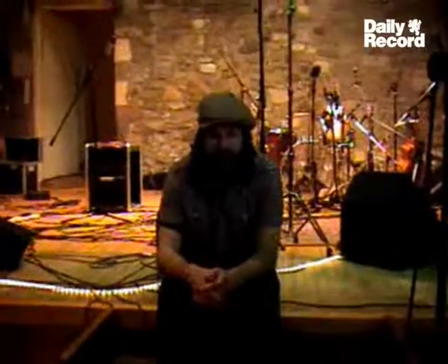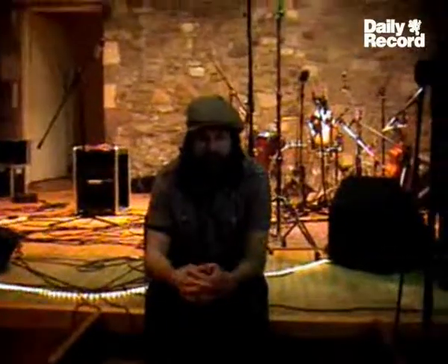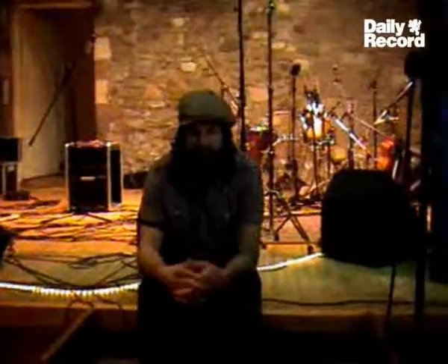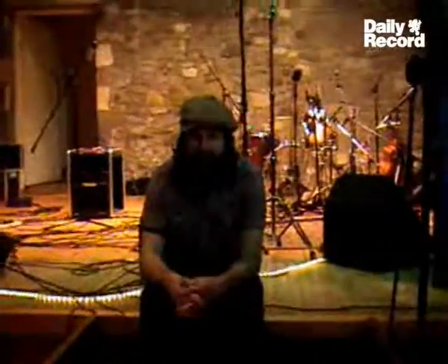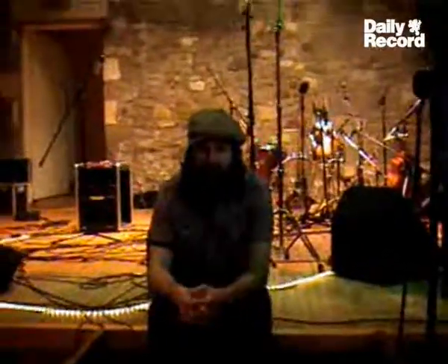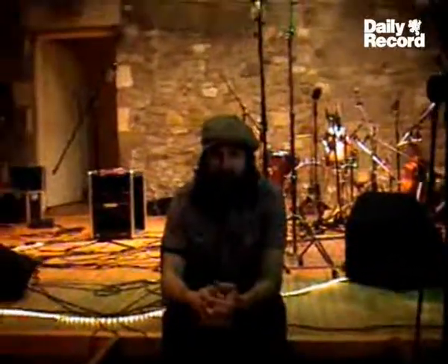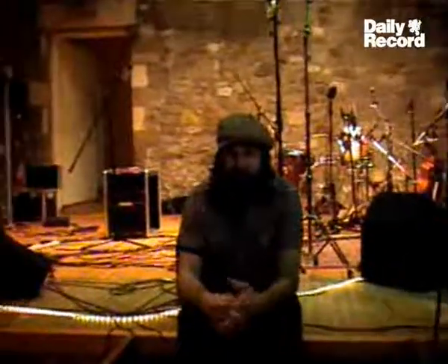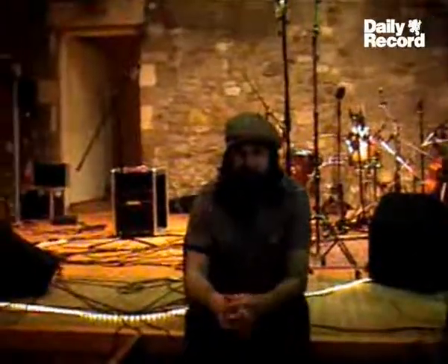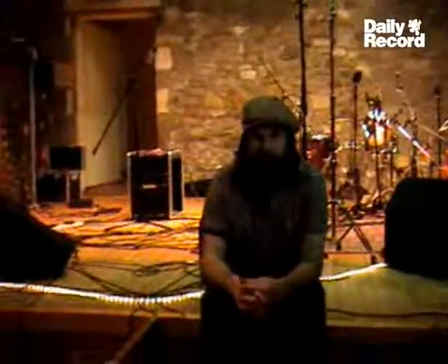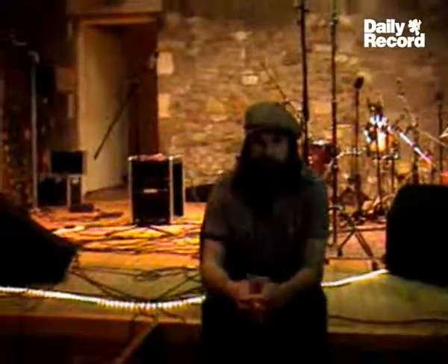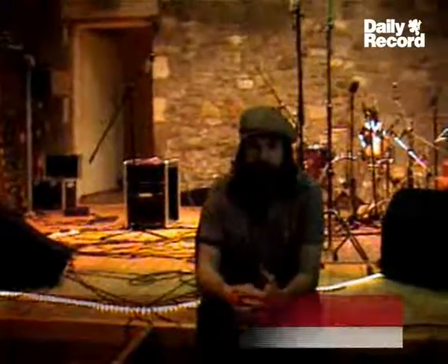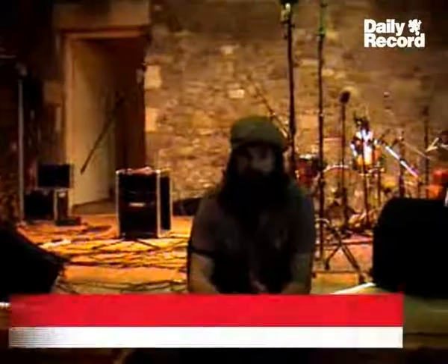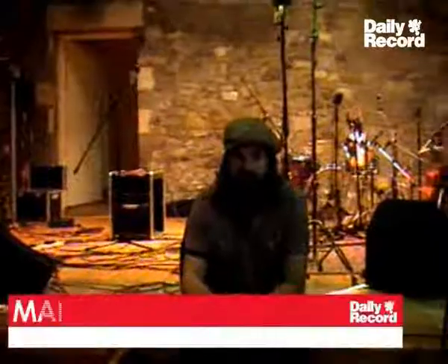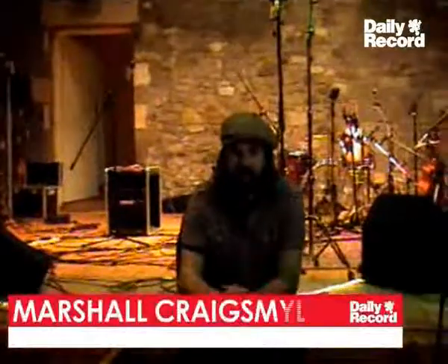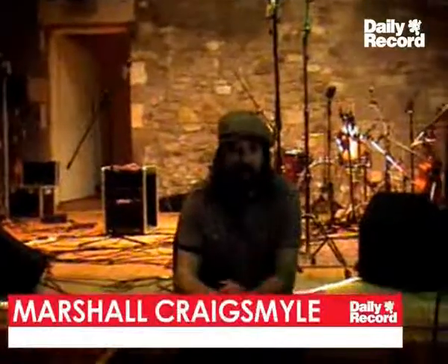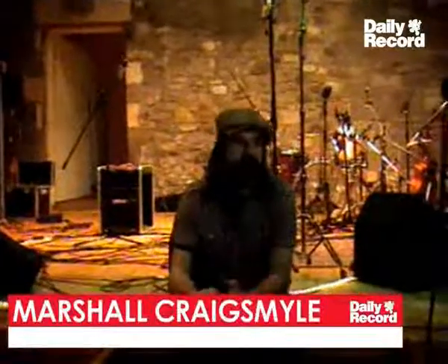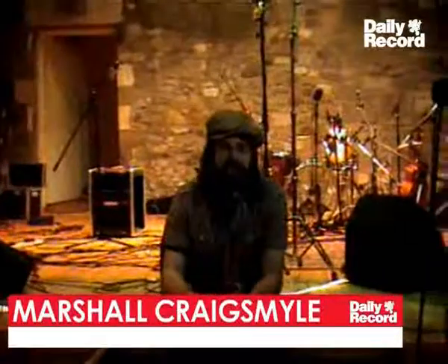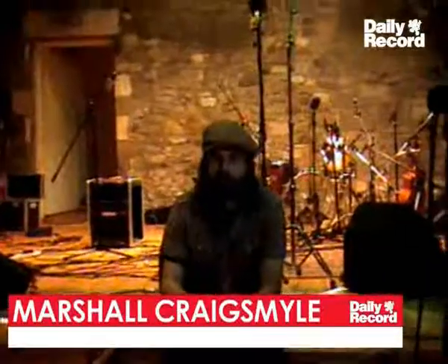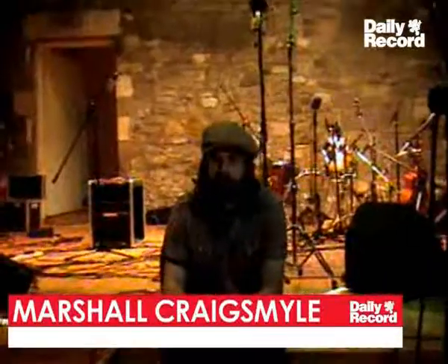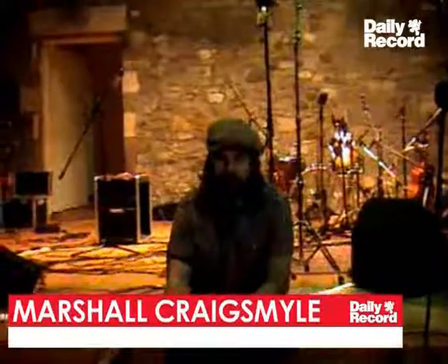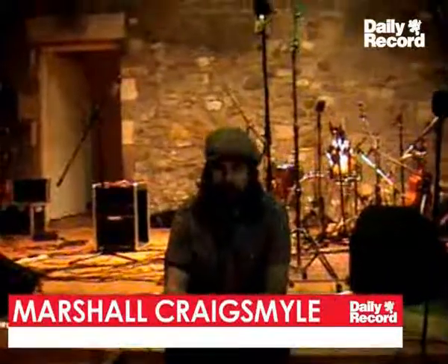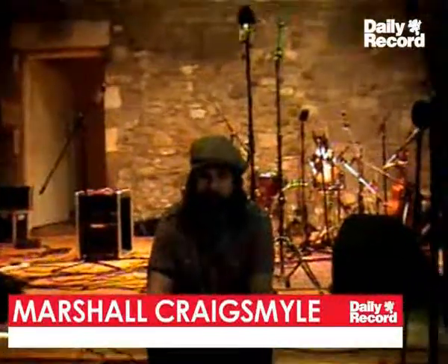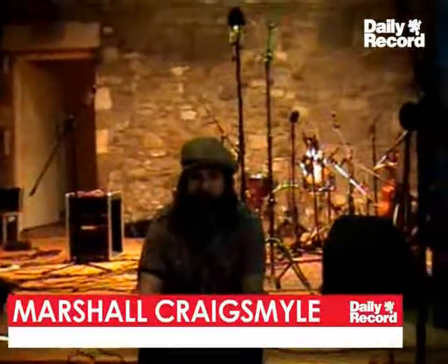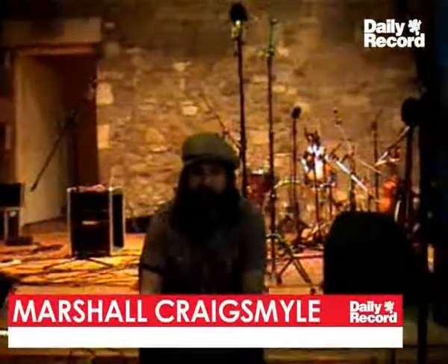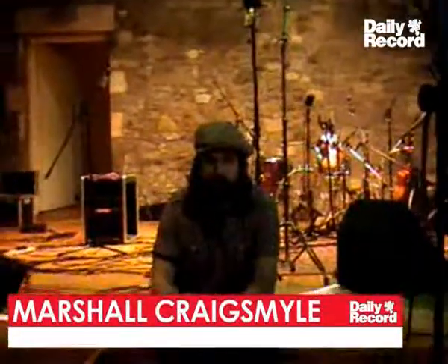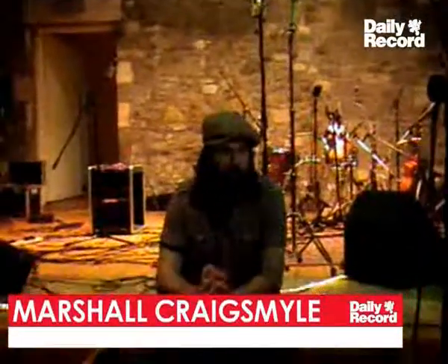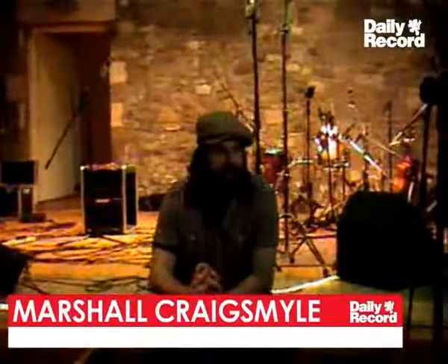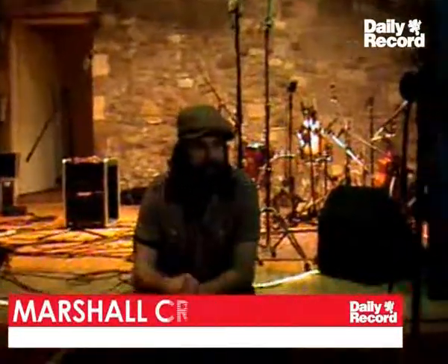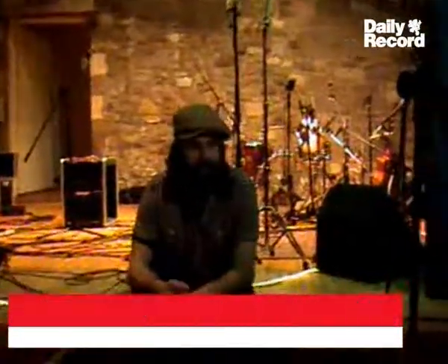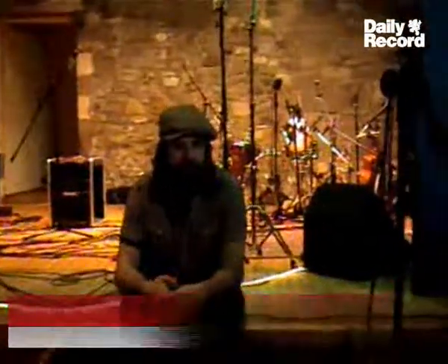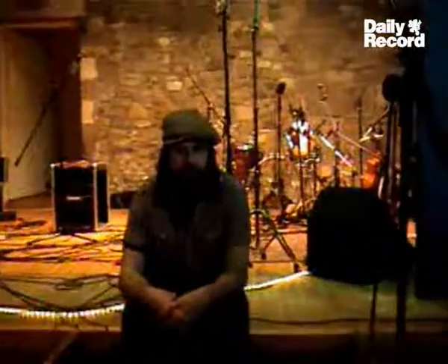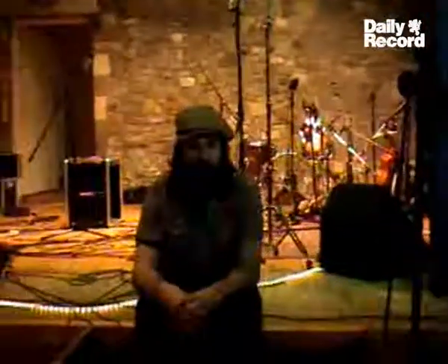Hi, I'm Marshall and I run Old Mill Recording Studios. This is the live room in the studios. Sorry, it's a bit of a mess — I had a band over the weekend.